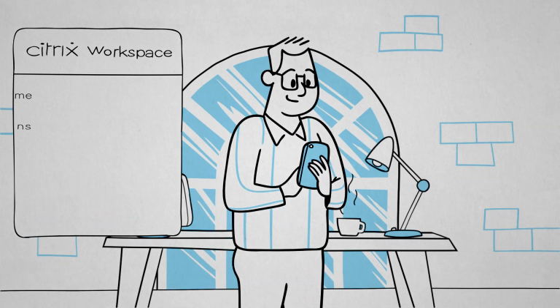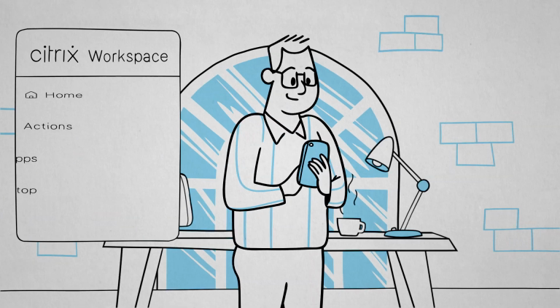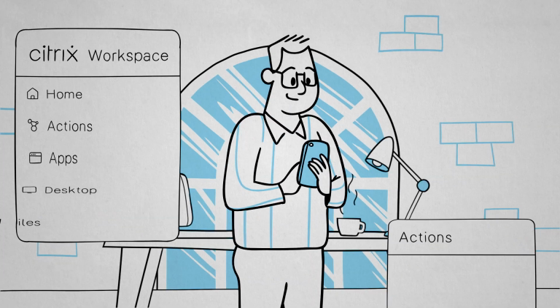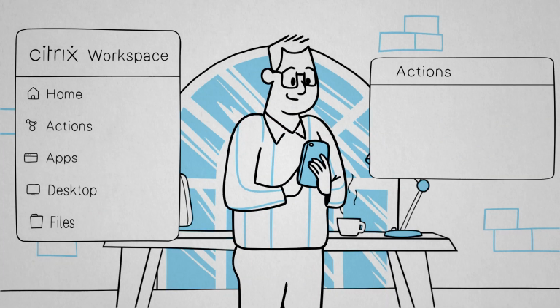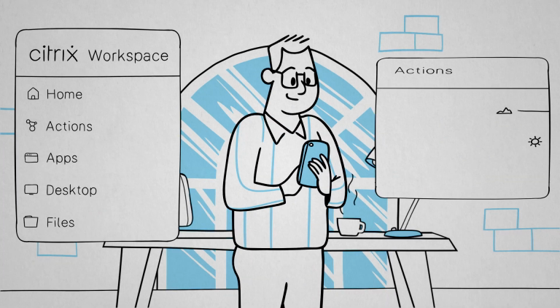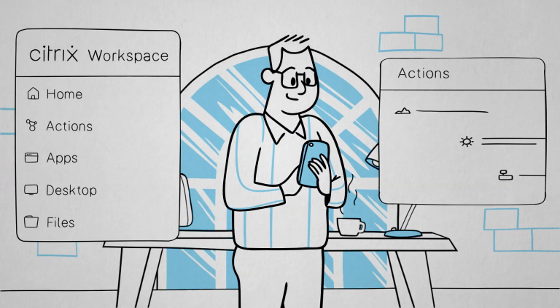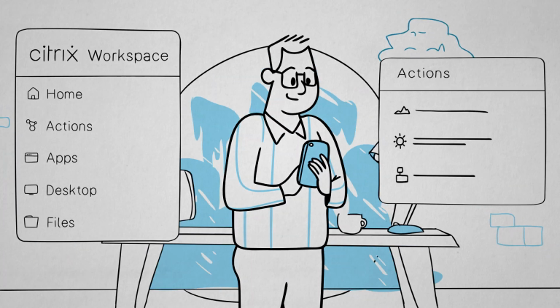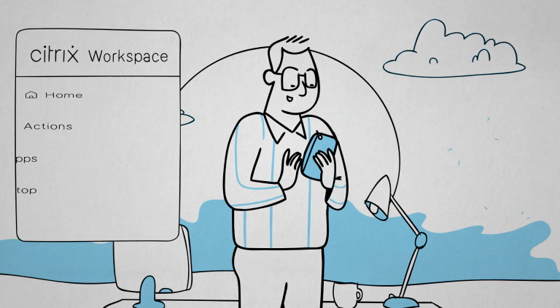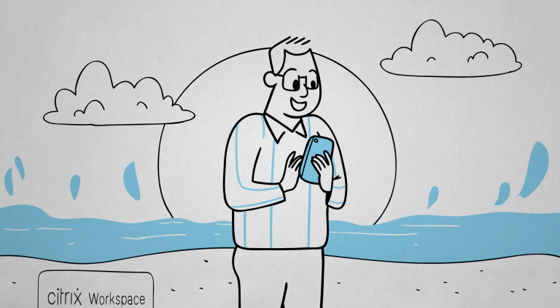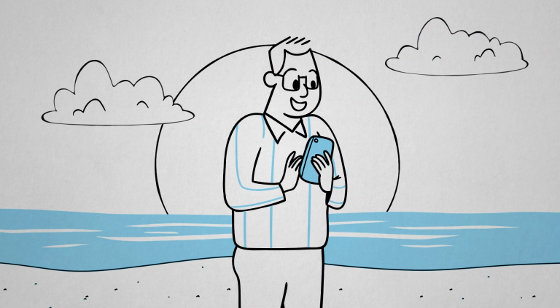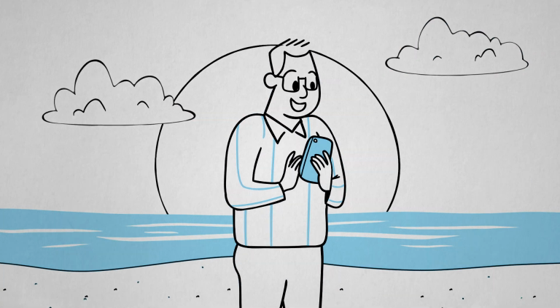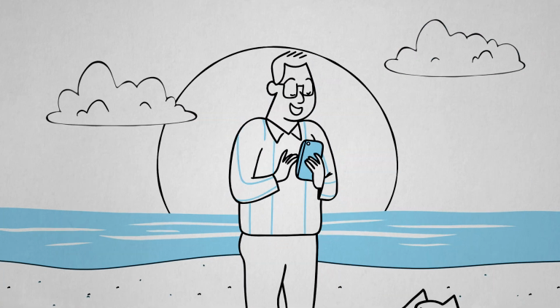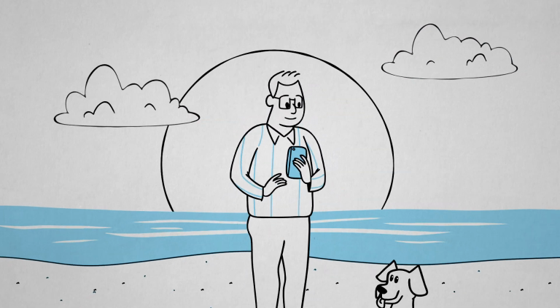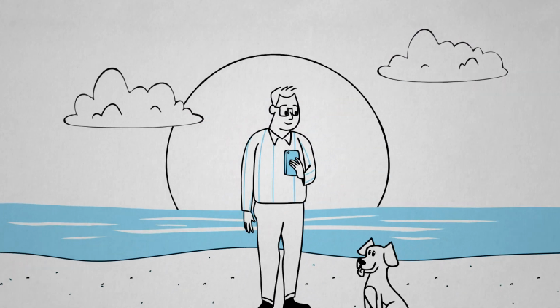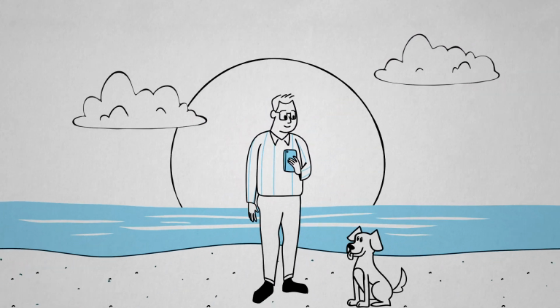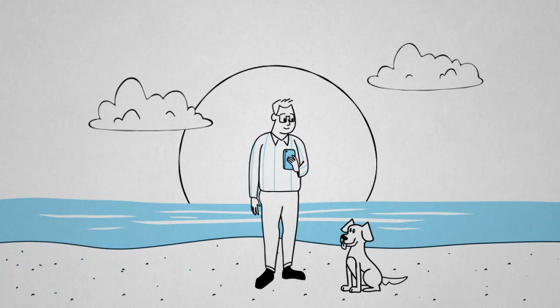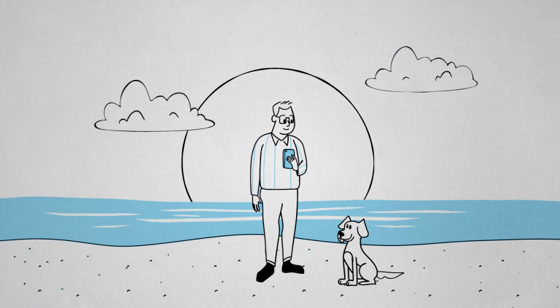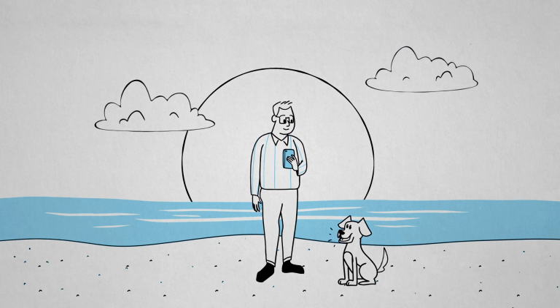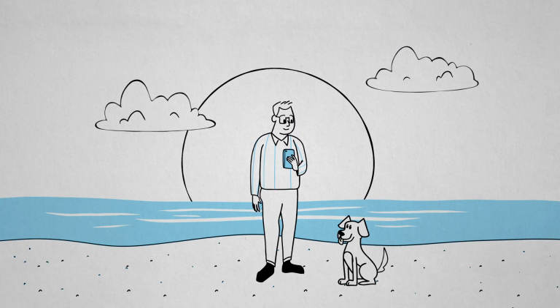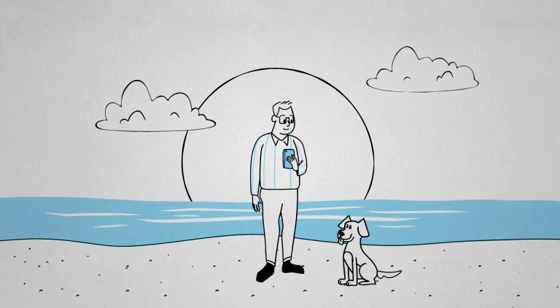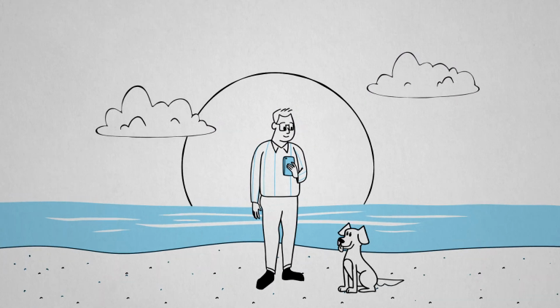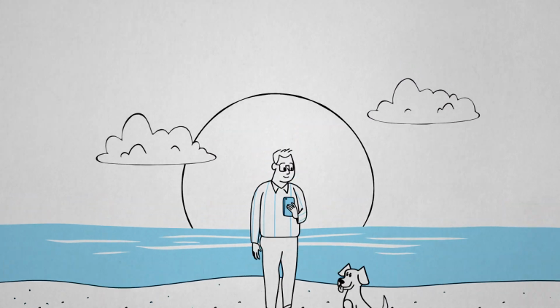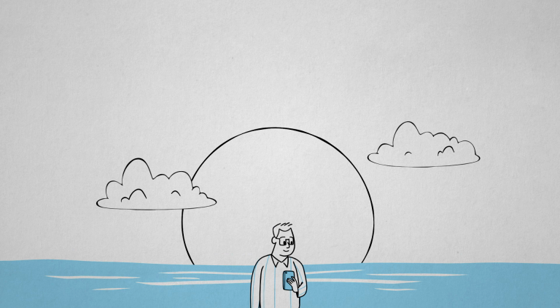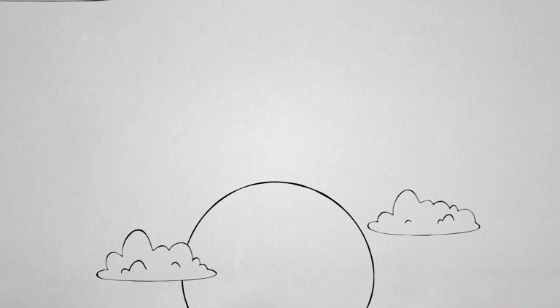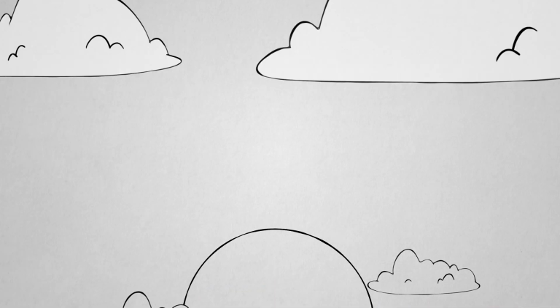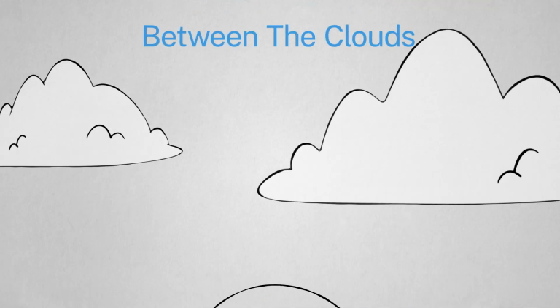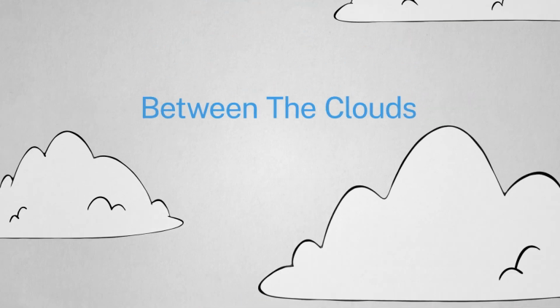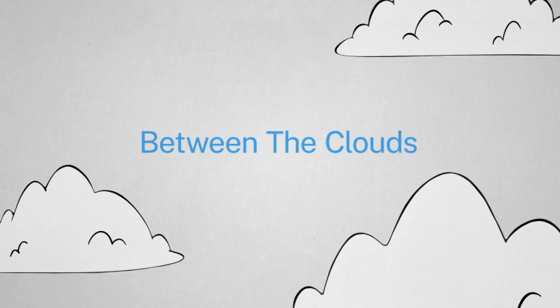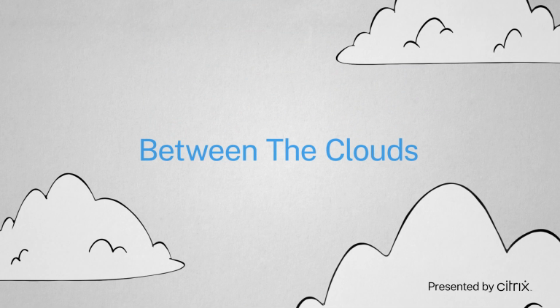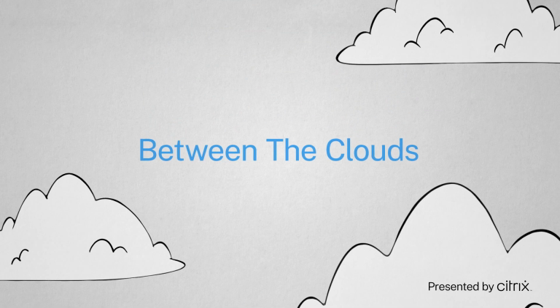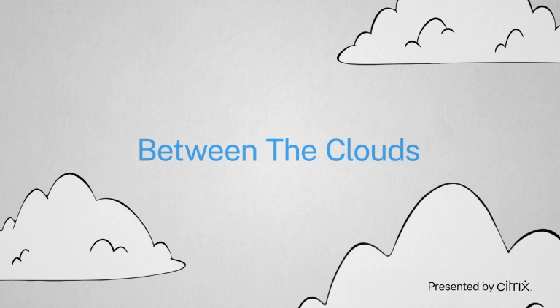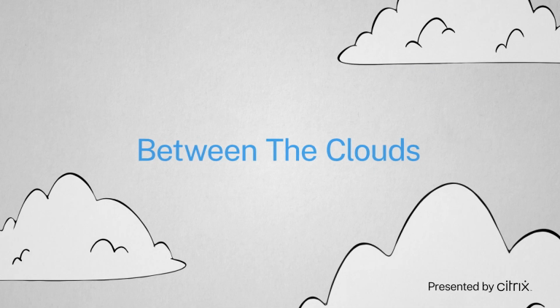Where people meet tech and tech meets people. Between the clouds.